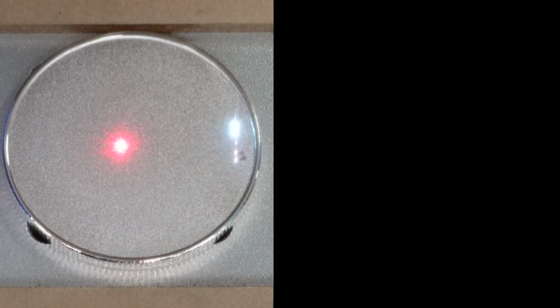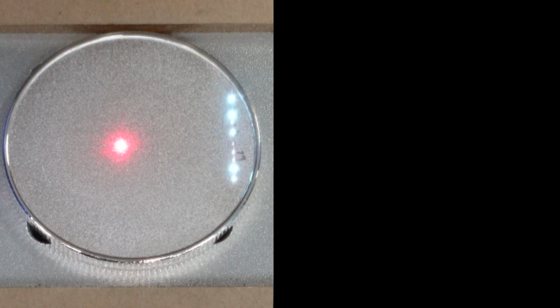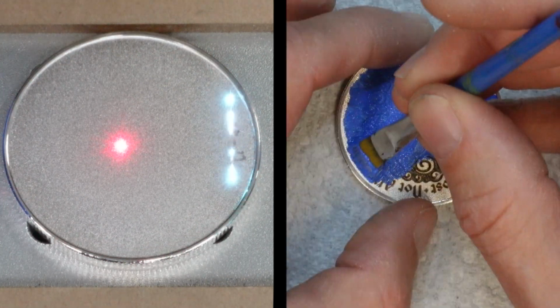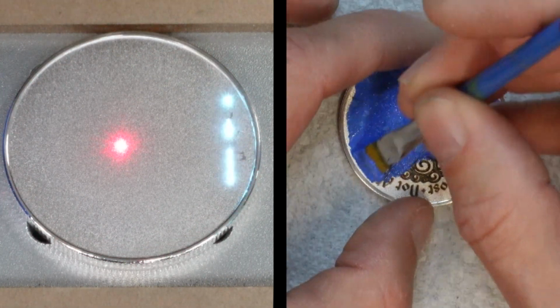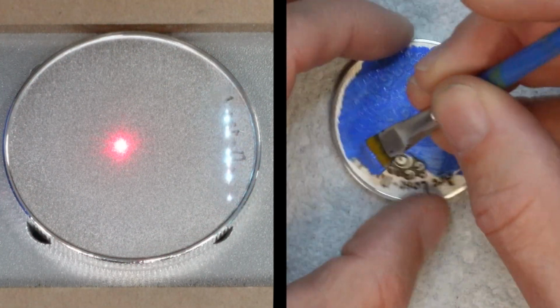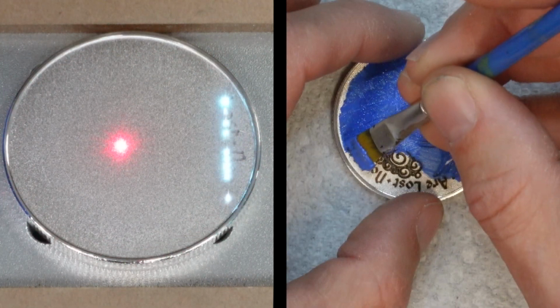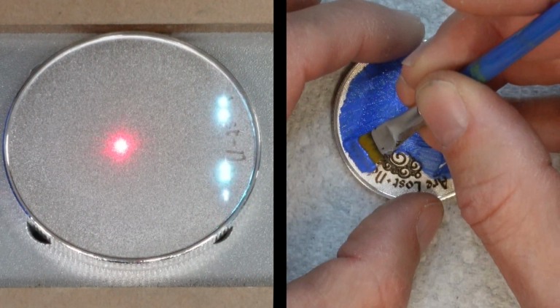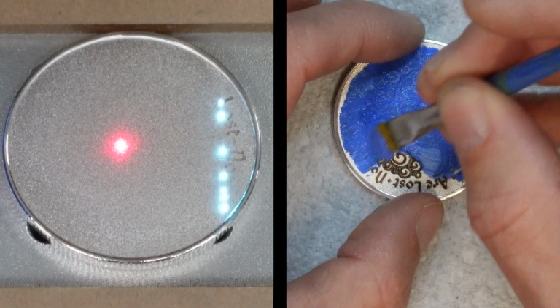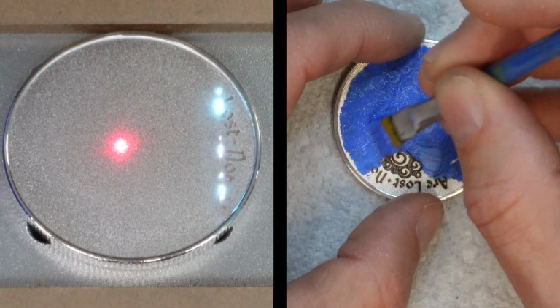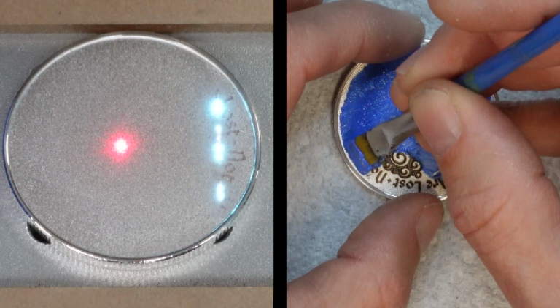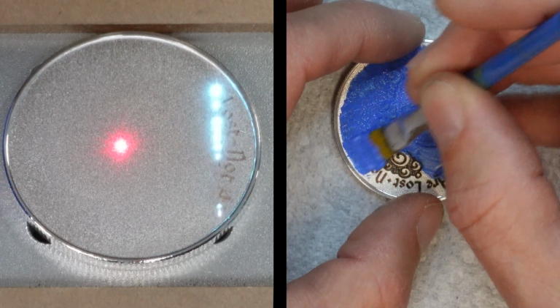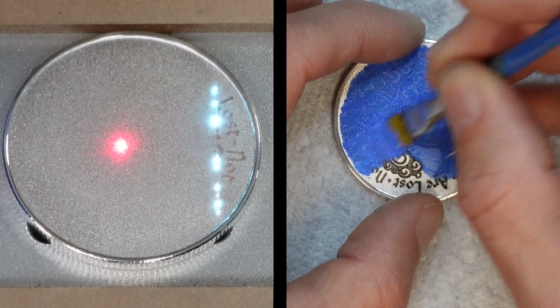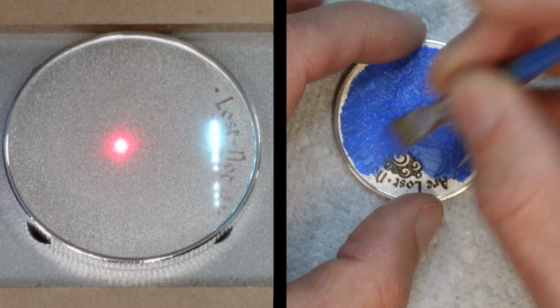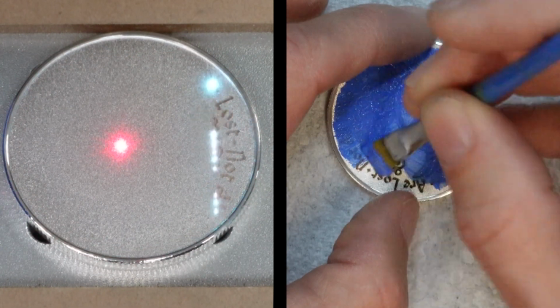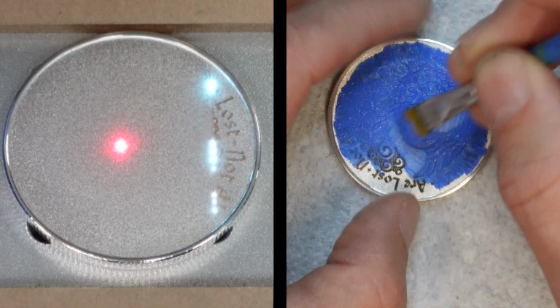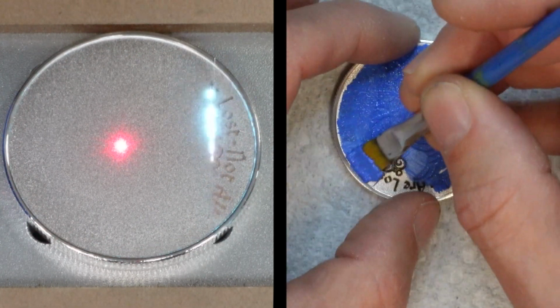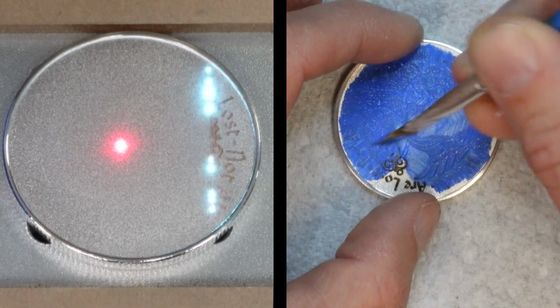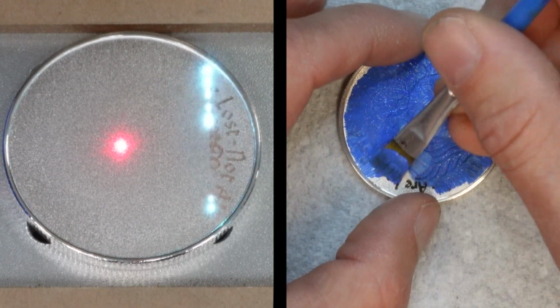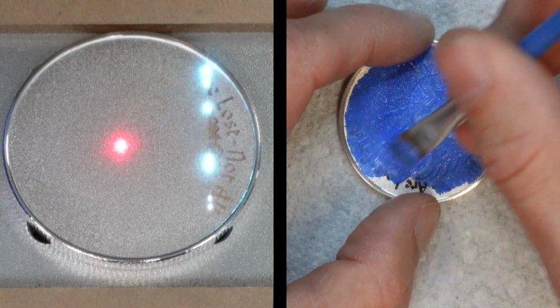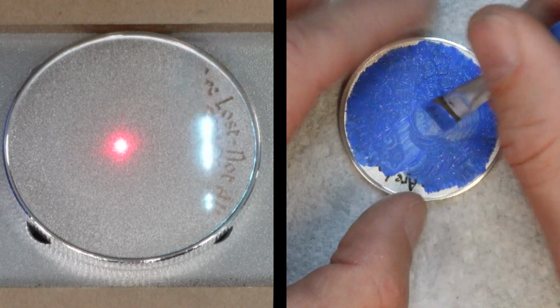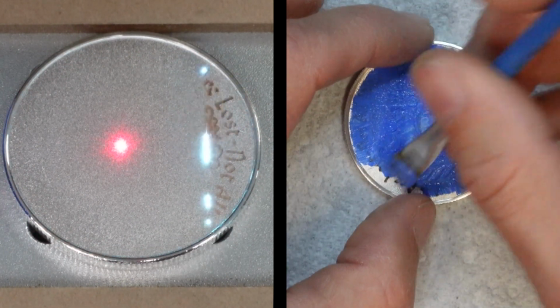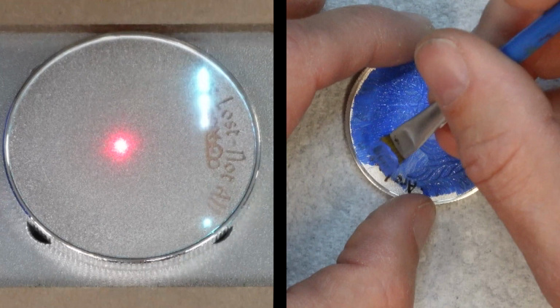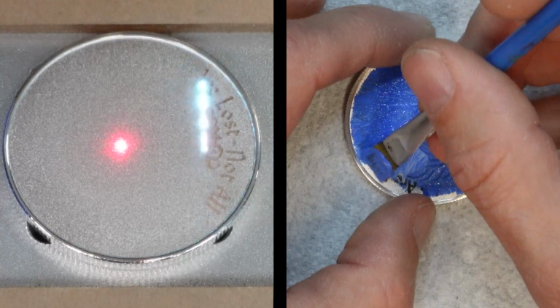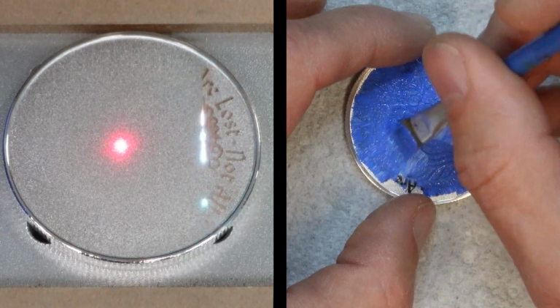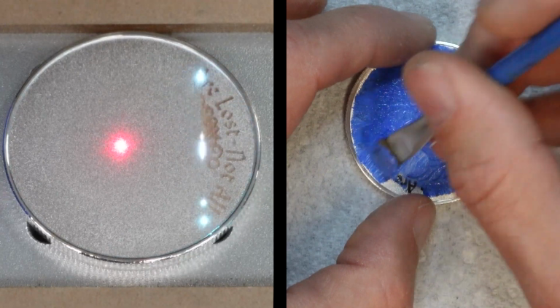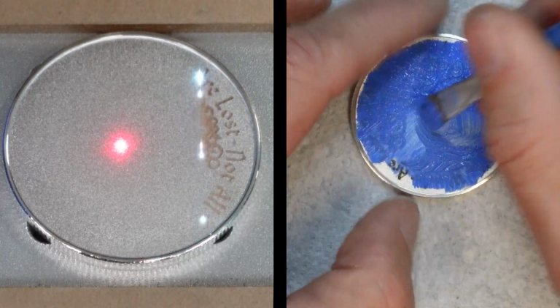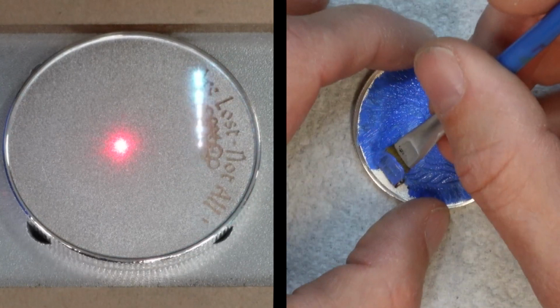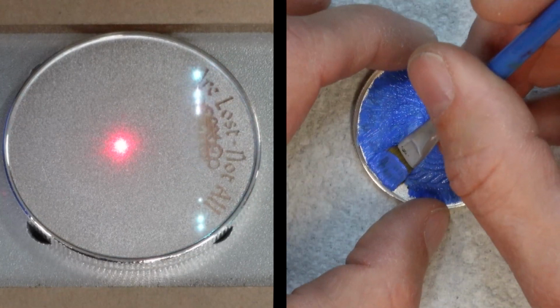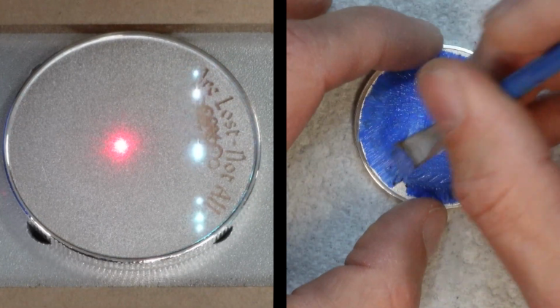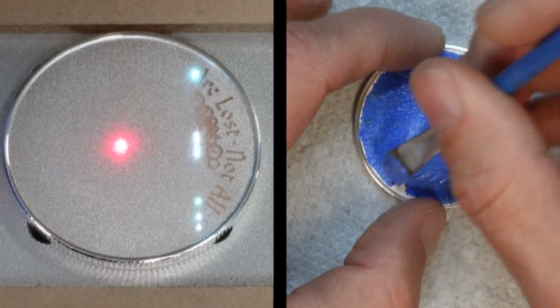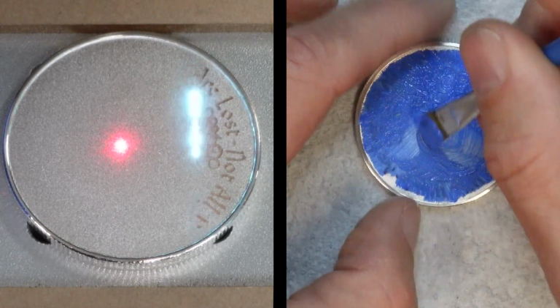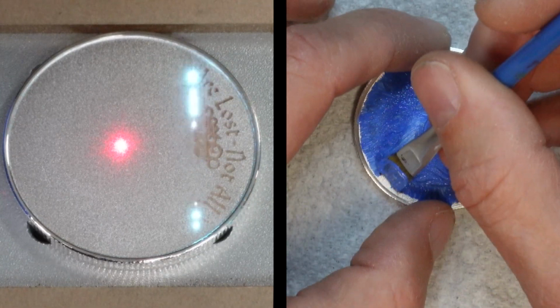In this video, see how we make an elegant collectible coin with our fiber laser and some inspirational artwork.